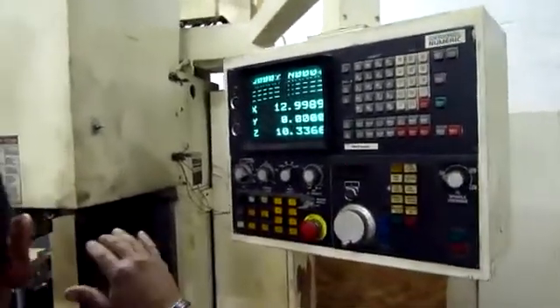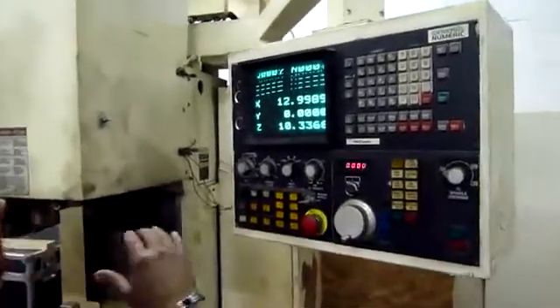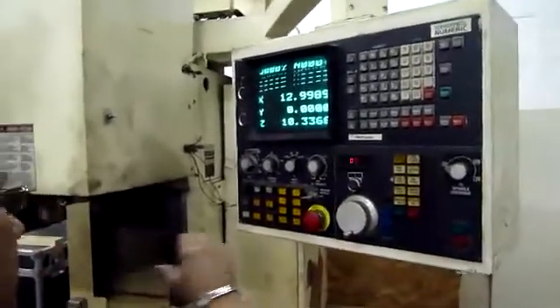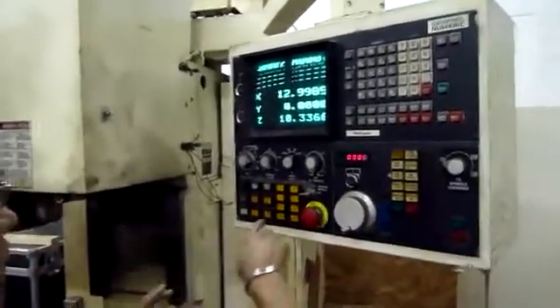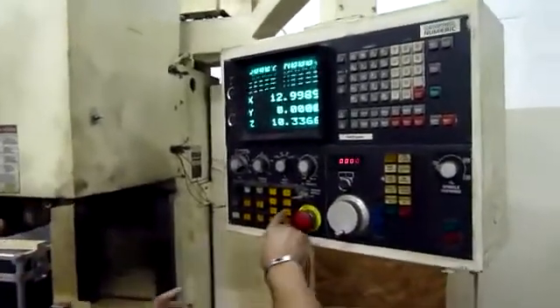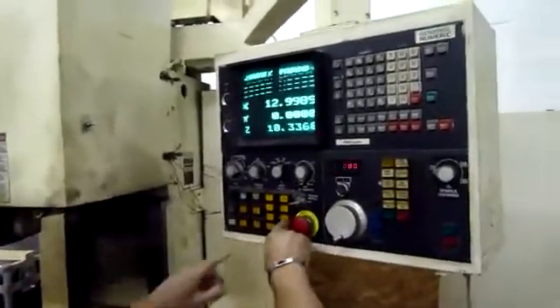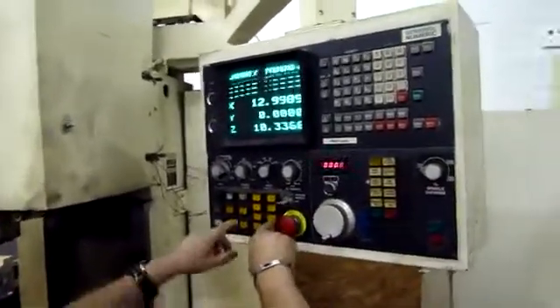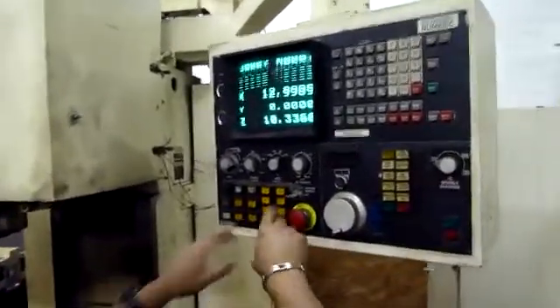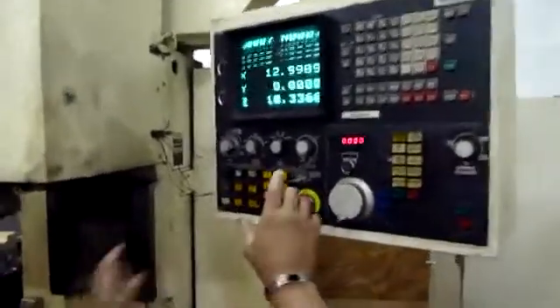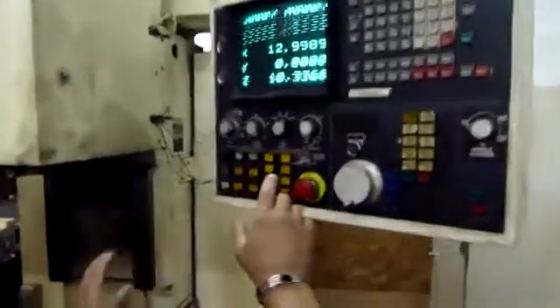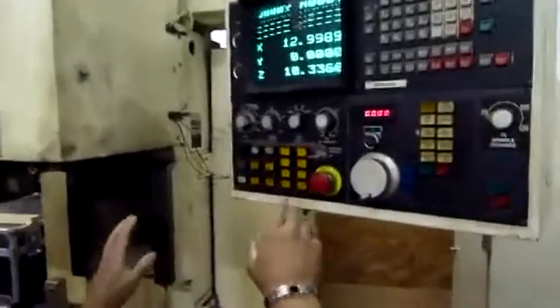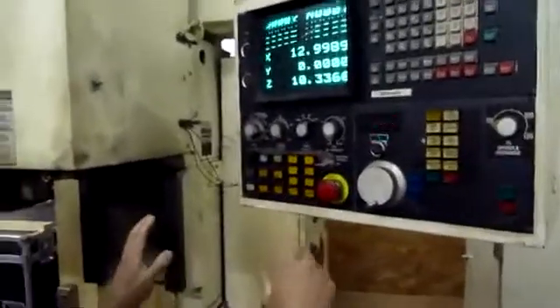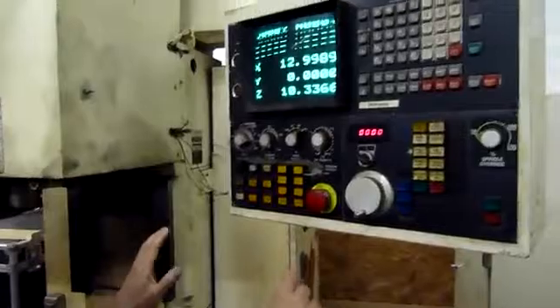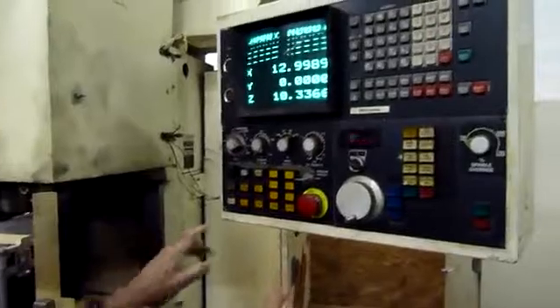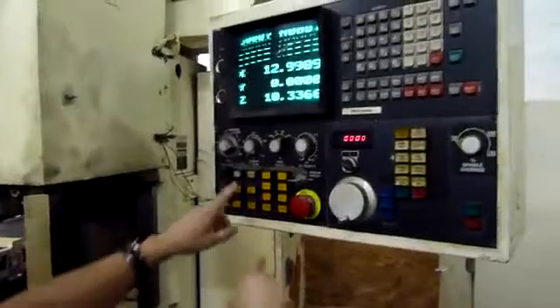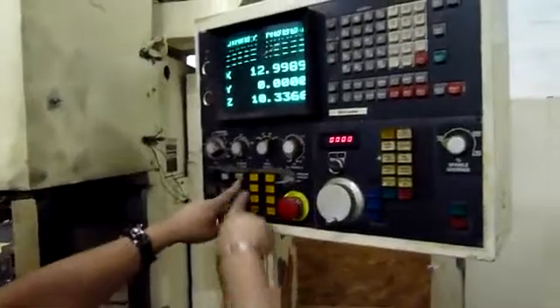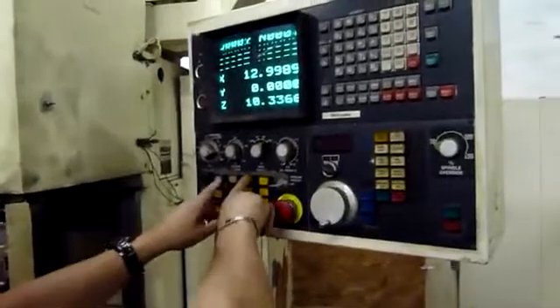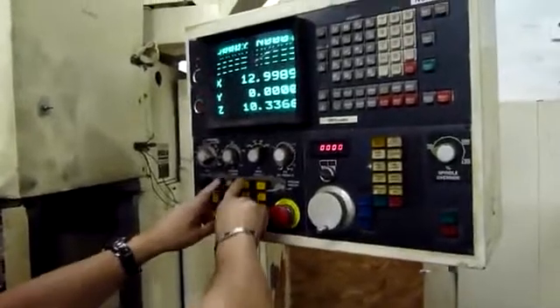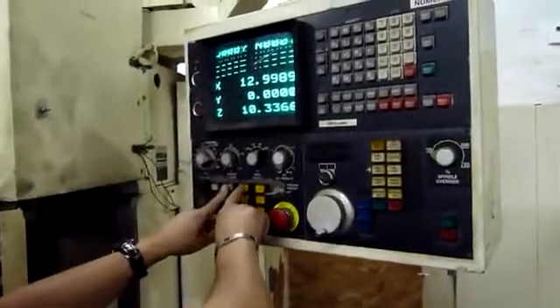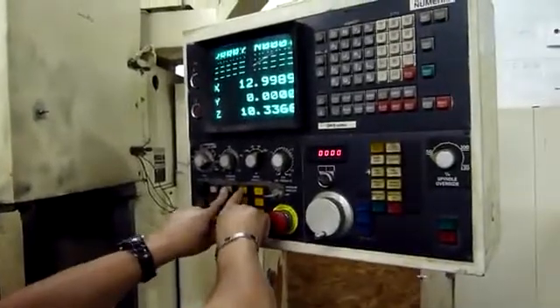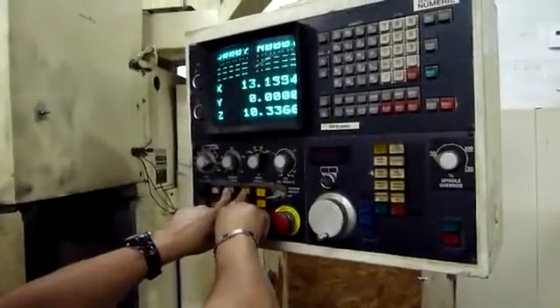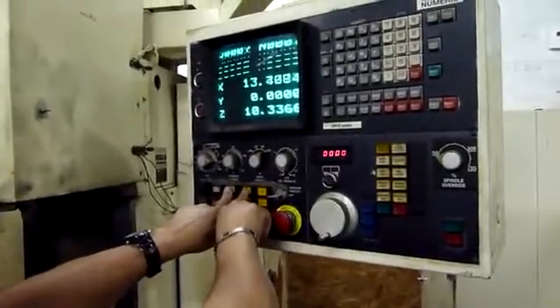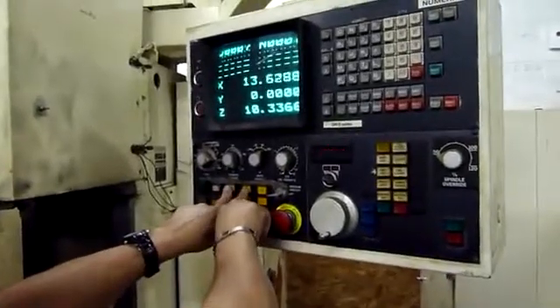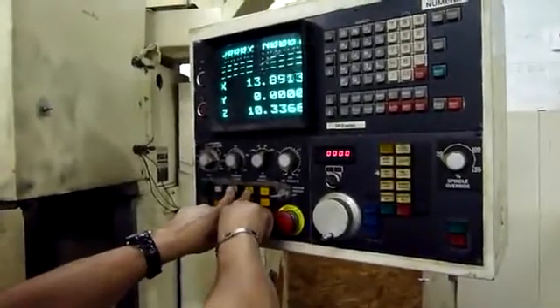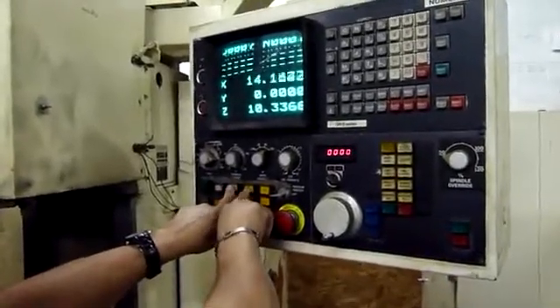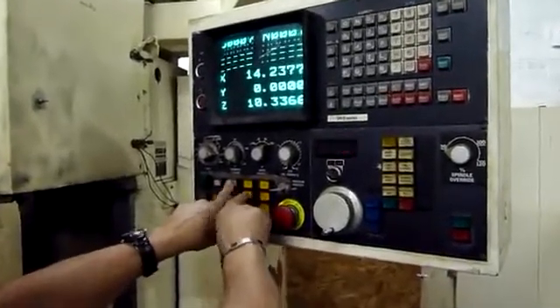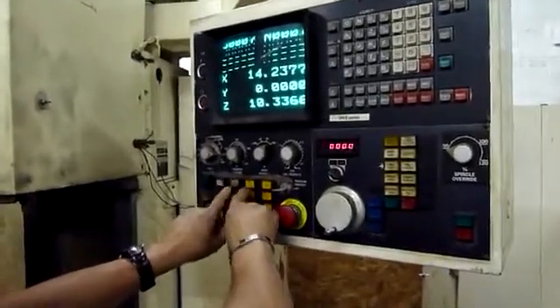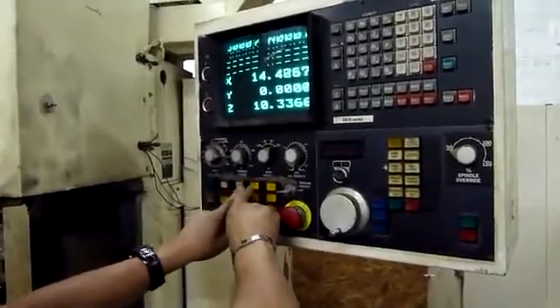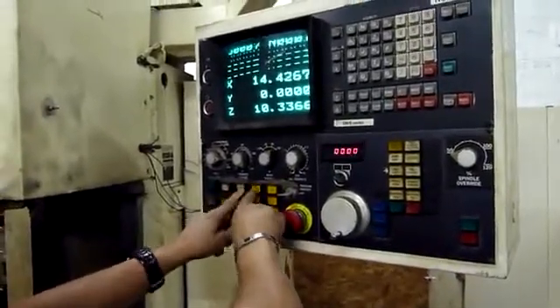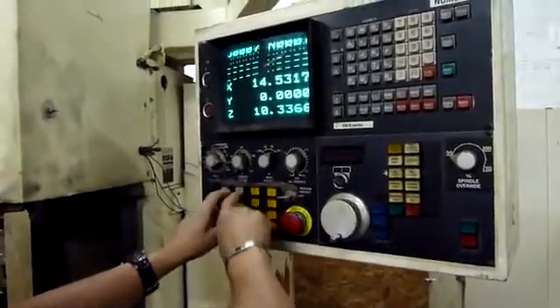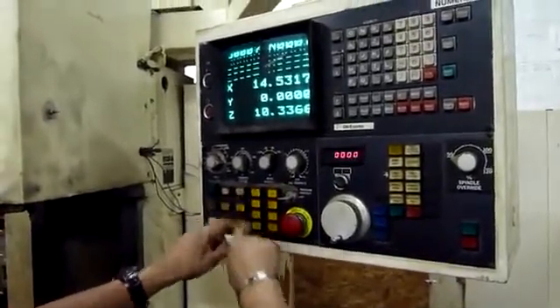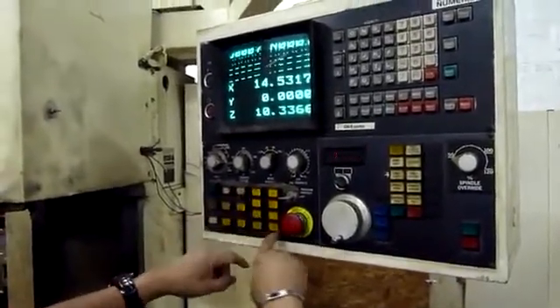Step by step. If you press it by itself, it just does one step. Wrap it, hold it down. Okay, you can check both at the same time.